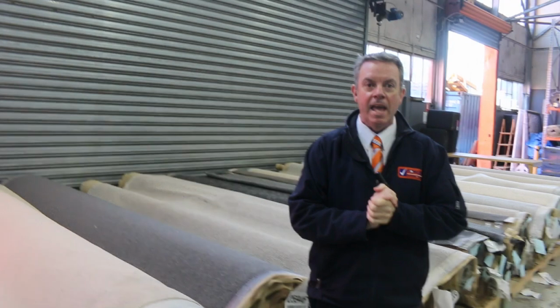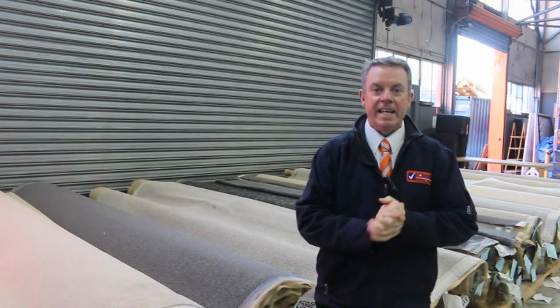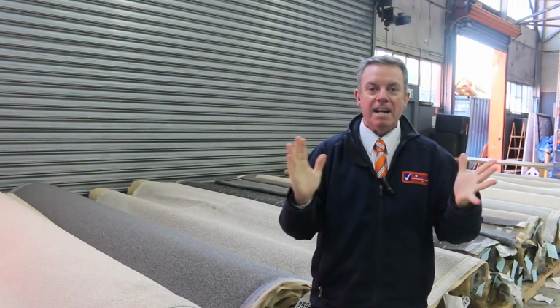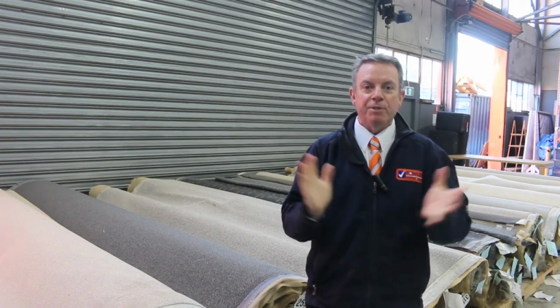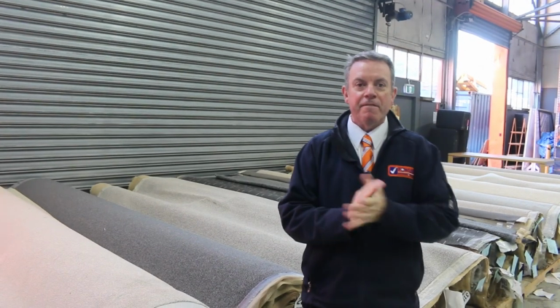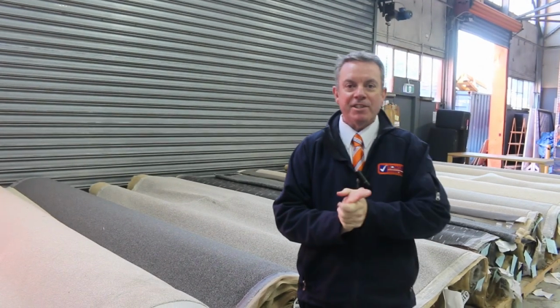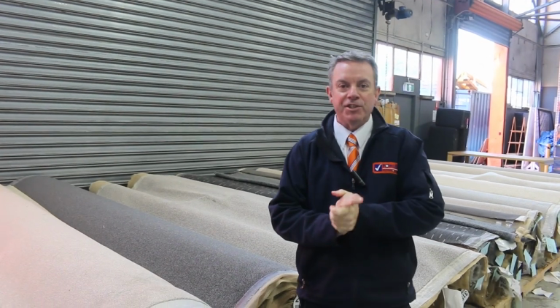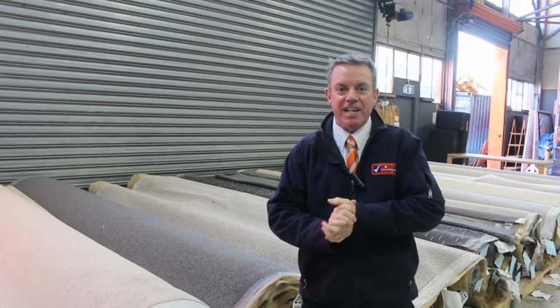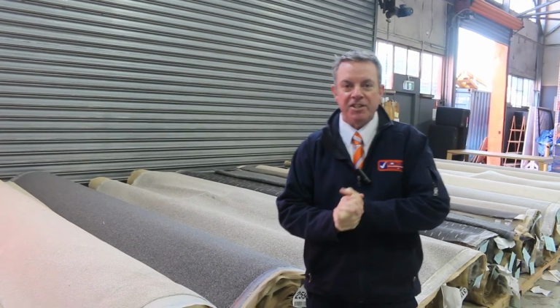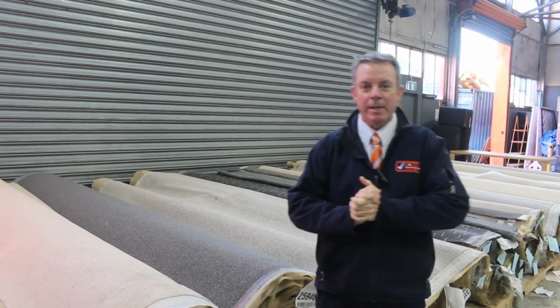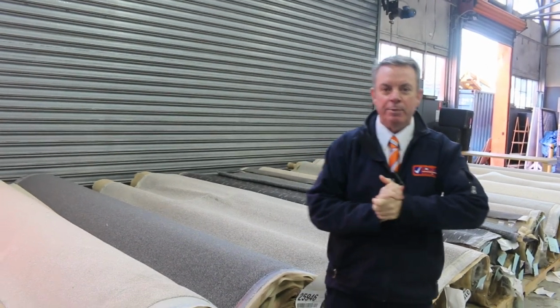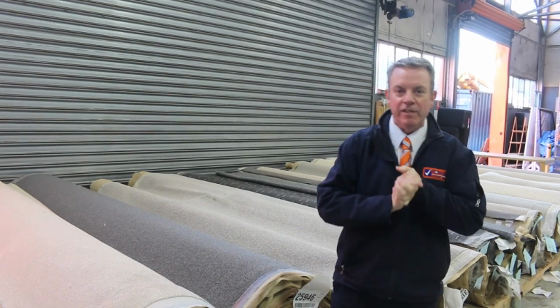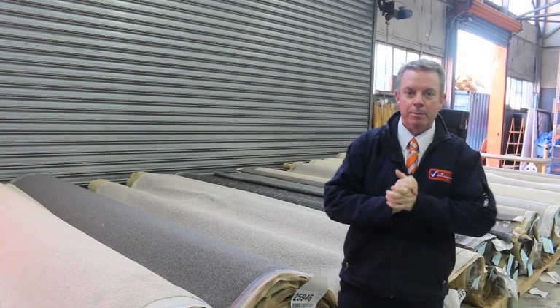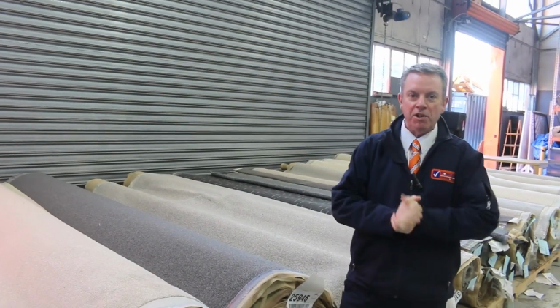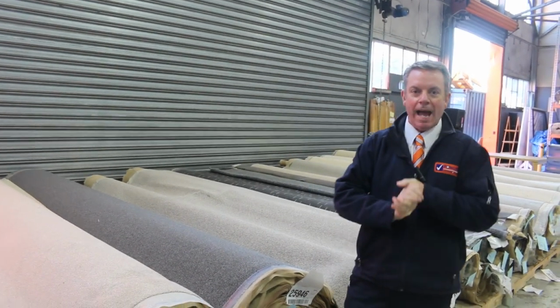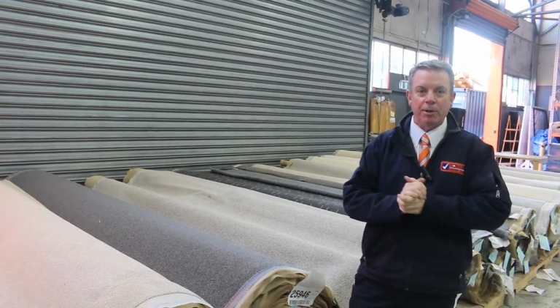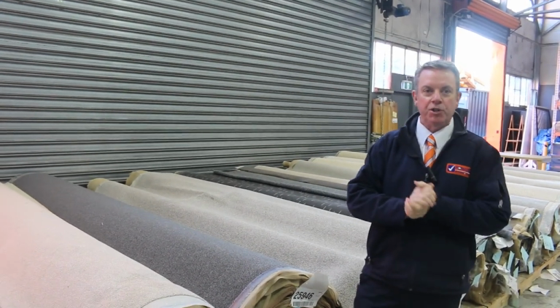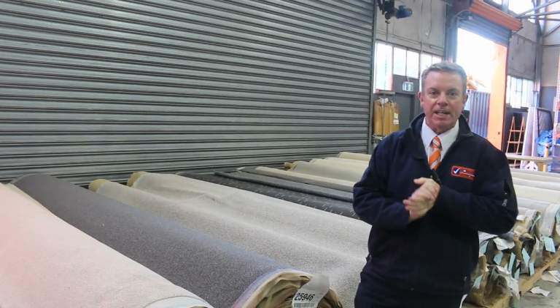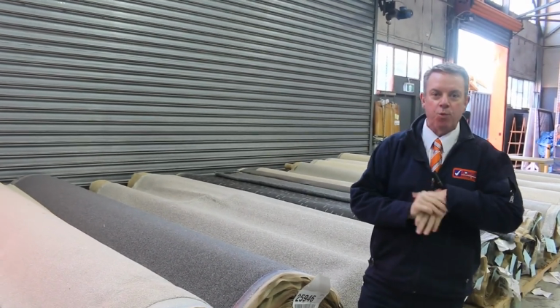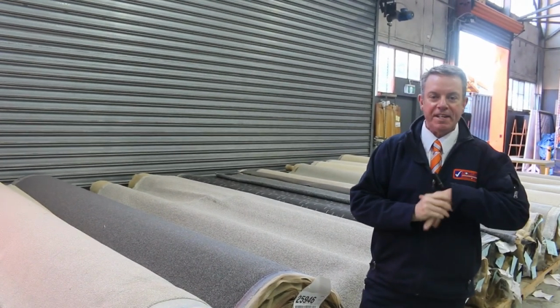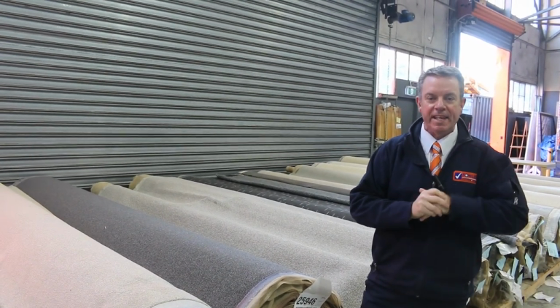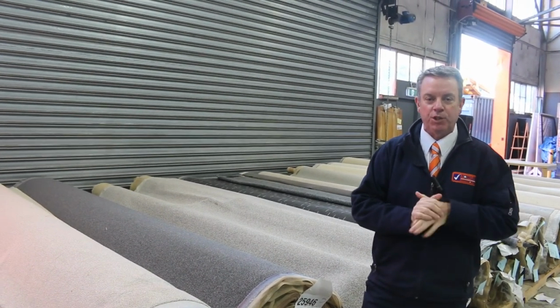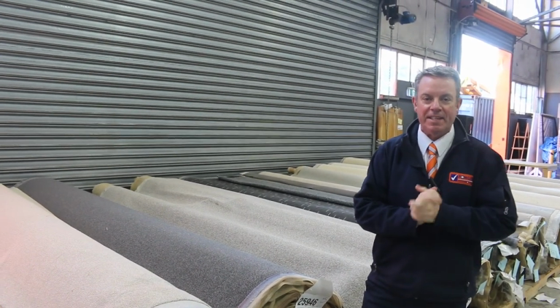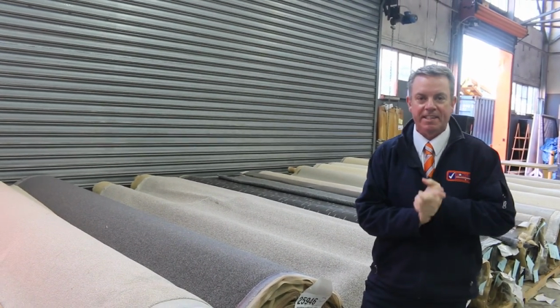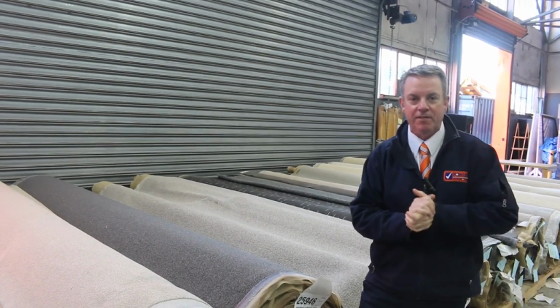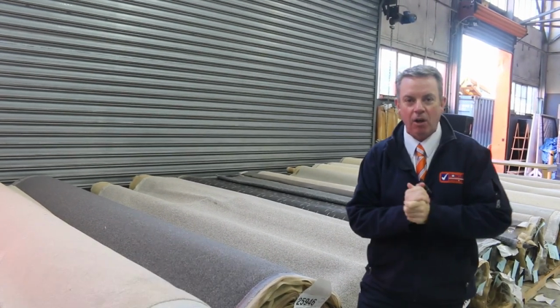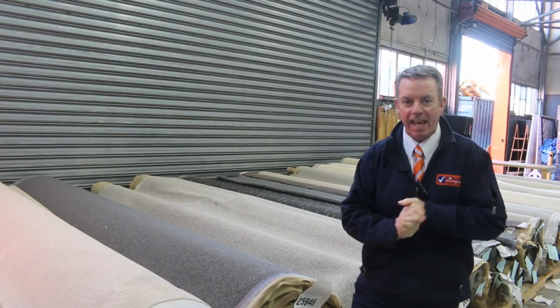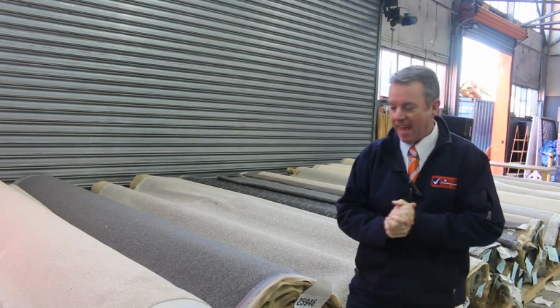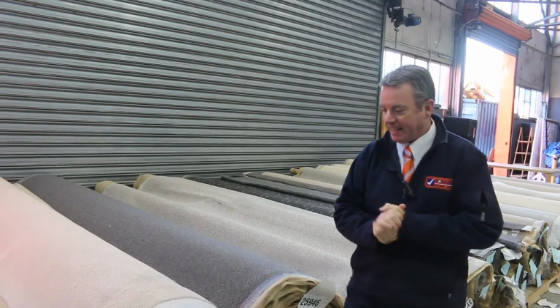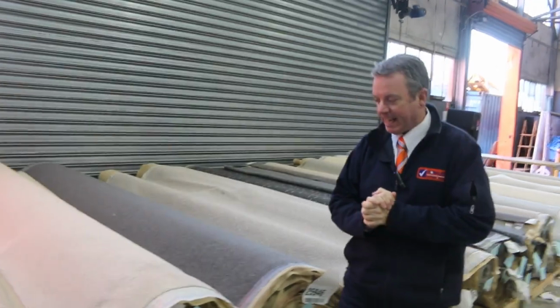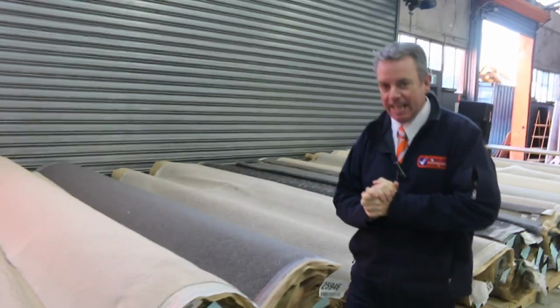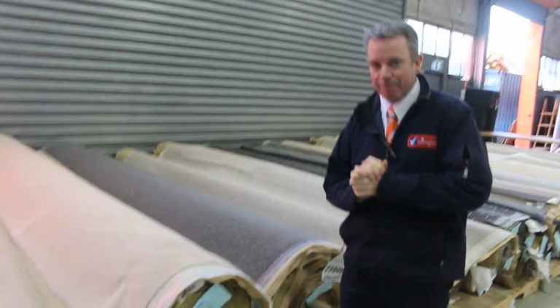G'day, I'm John from Fowls Auction Sales. I'm here to preview tomorrow's carpet auction — that's Wednesday the 26th of July at 10am.